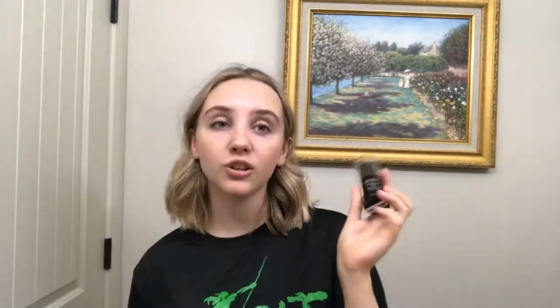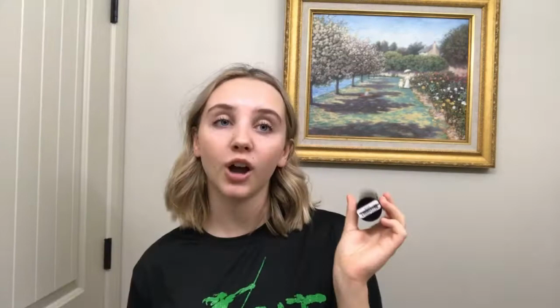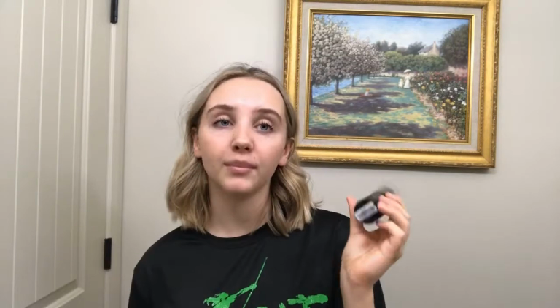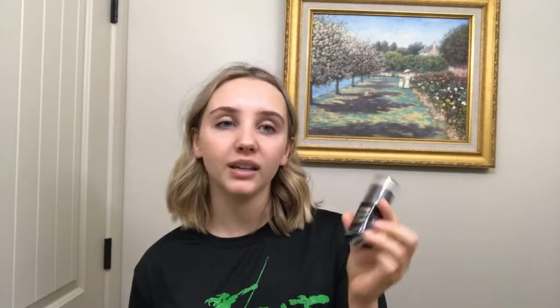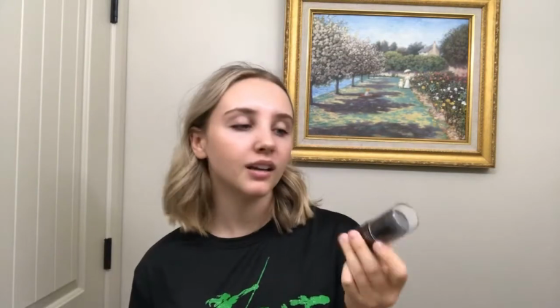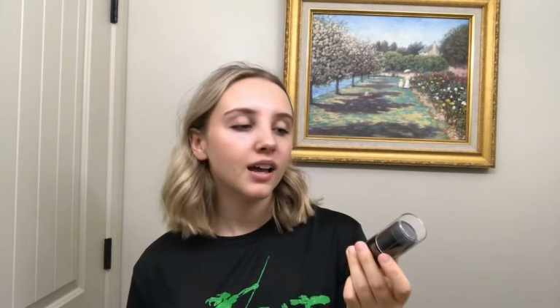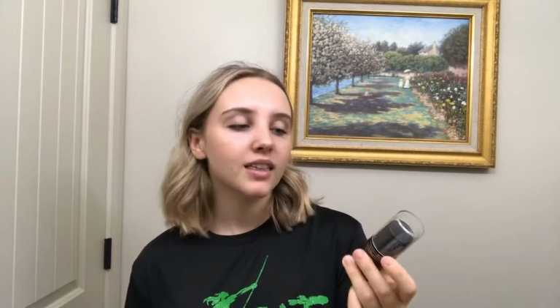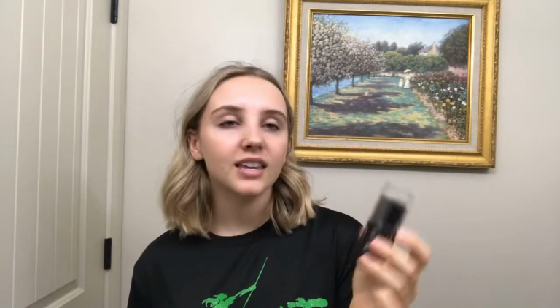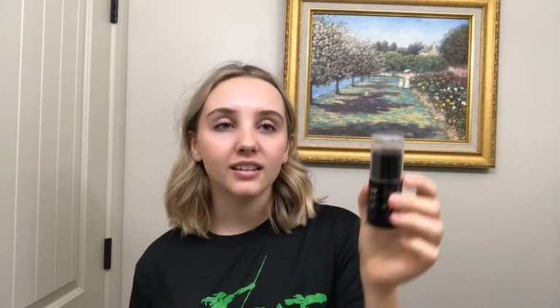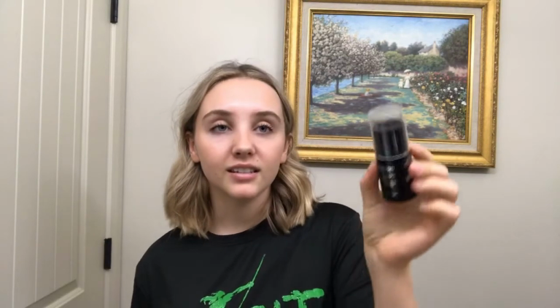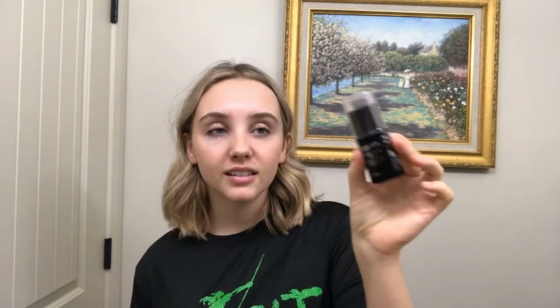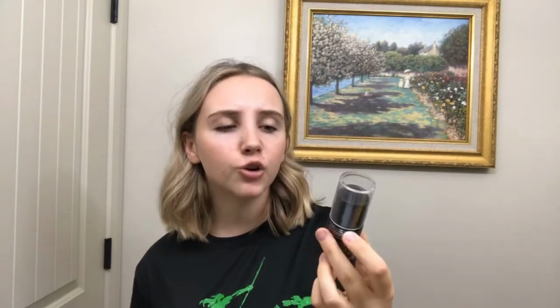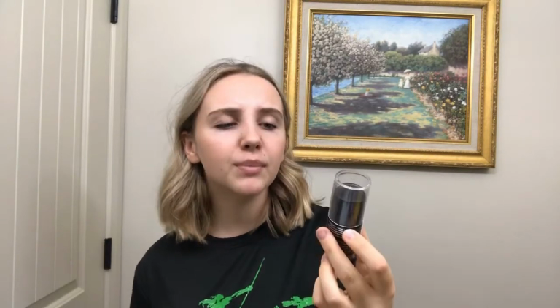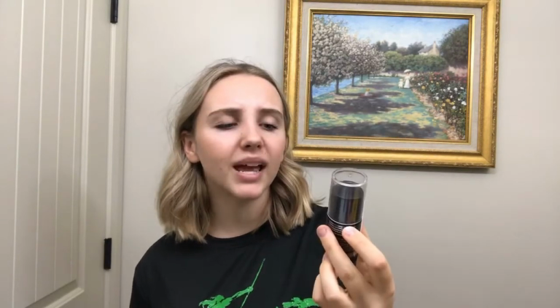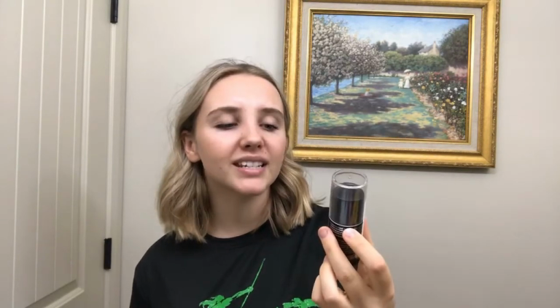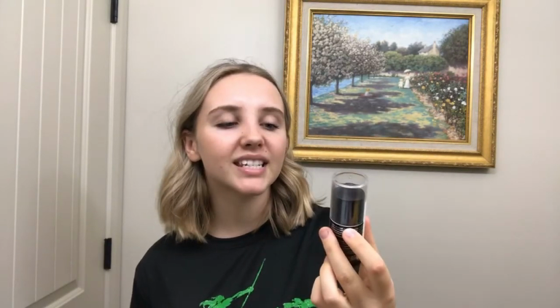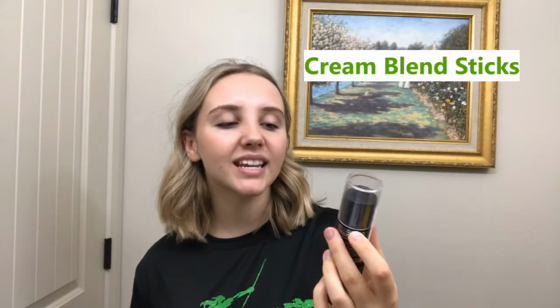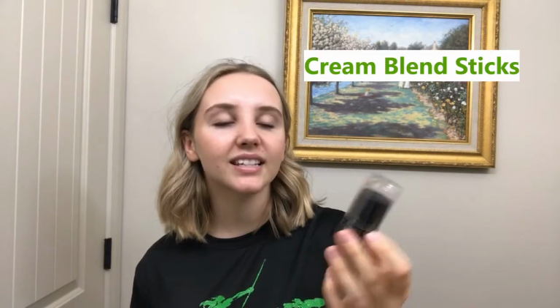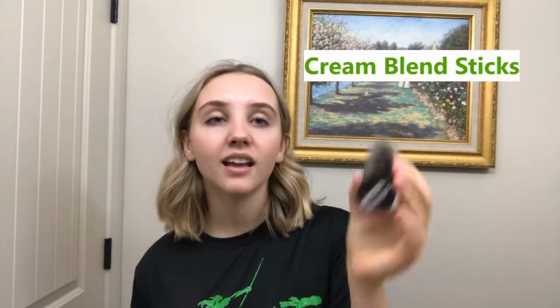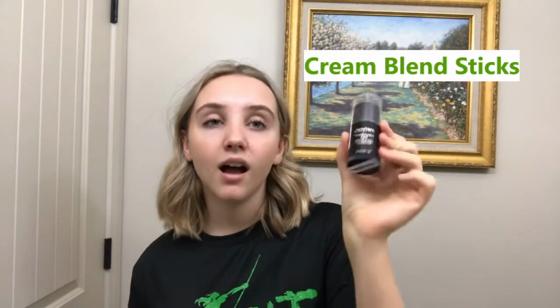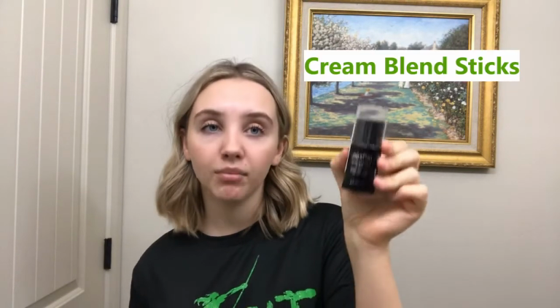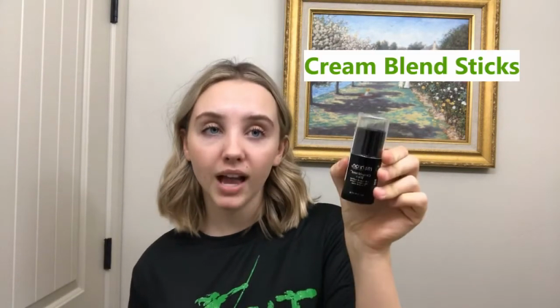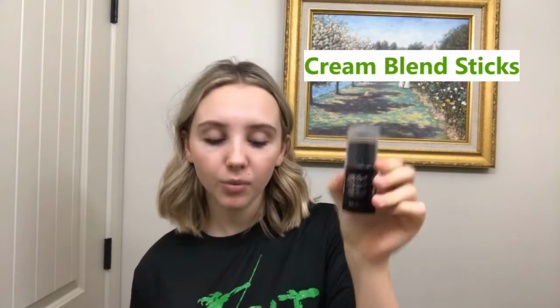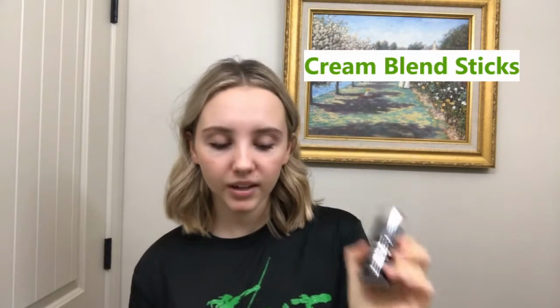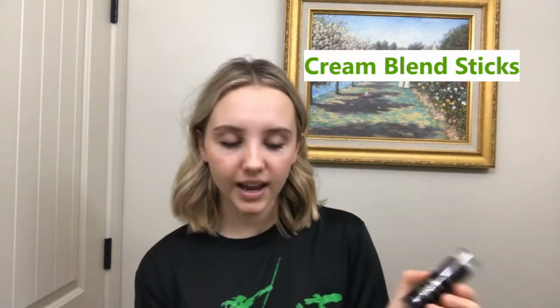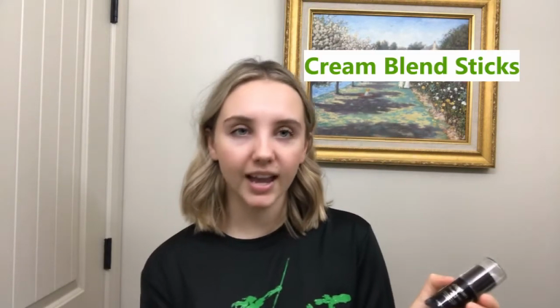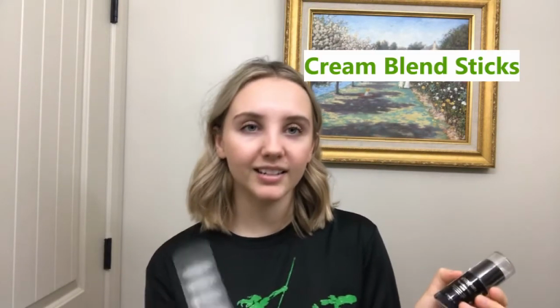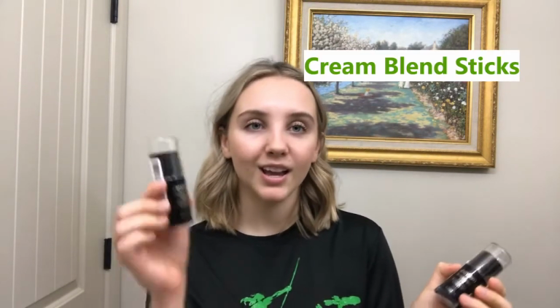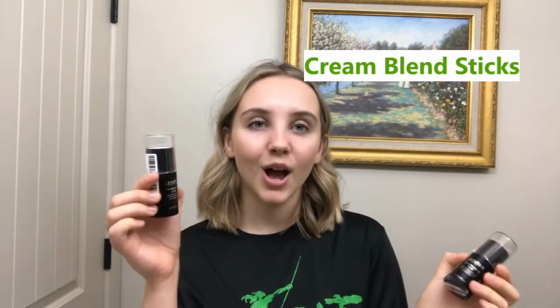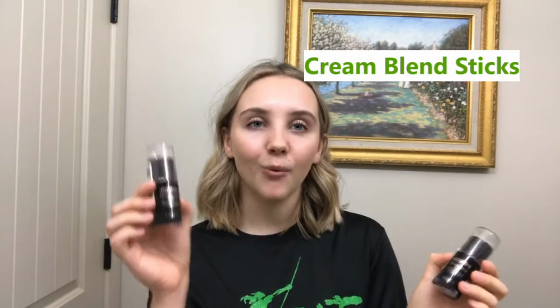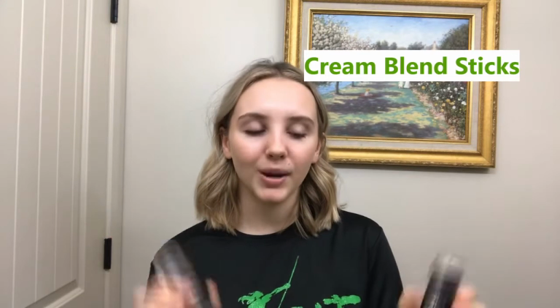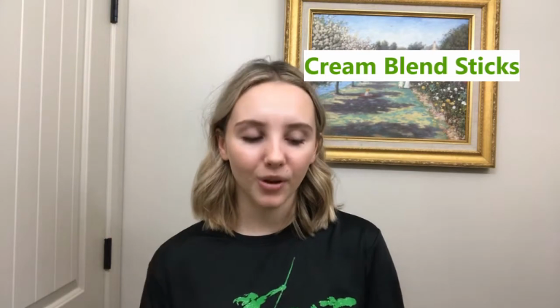She got me these cream blend sticks — a black one and a white one.